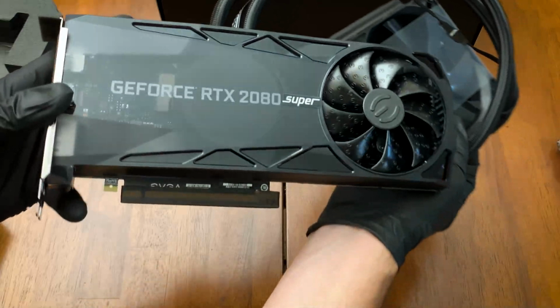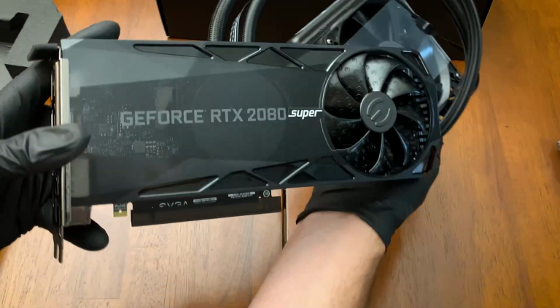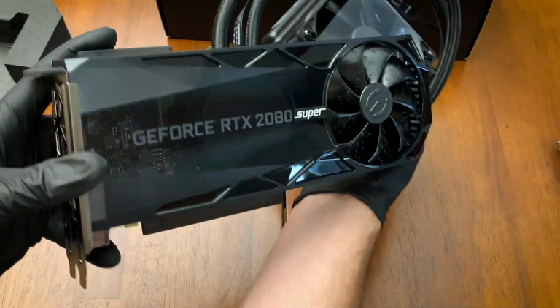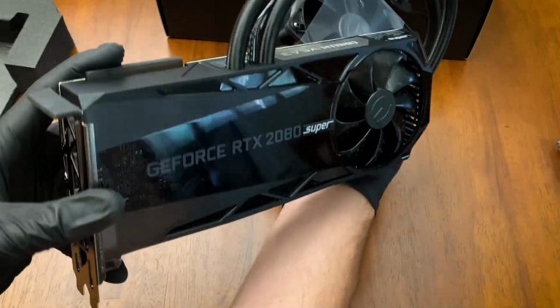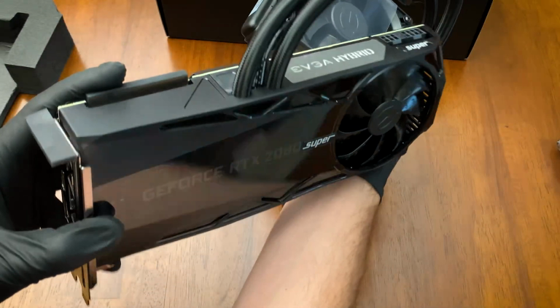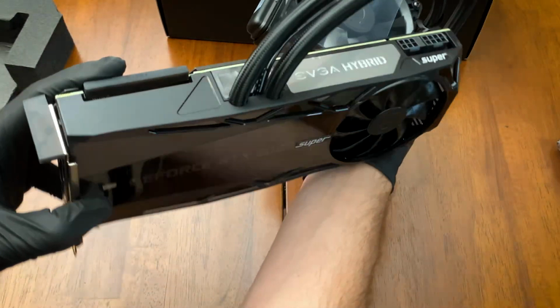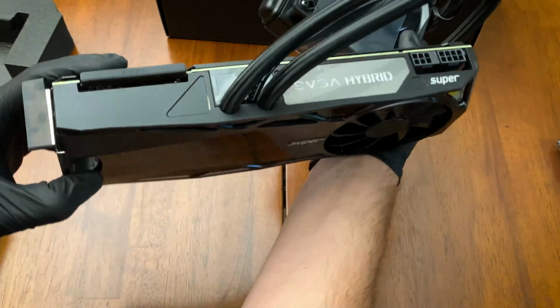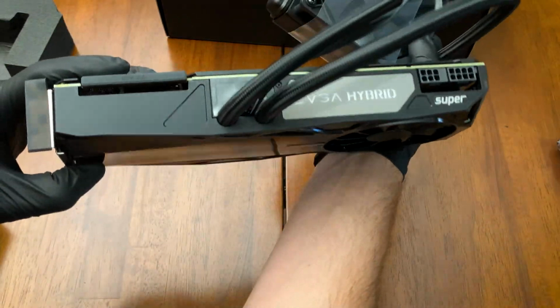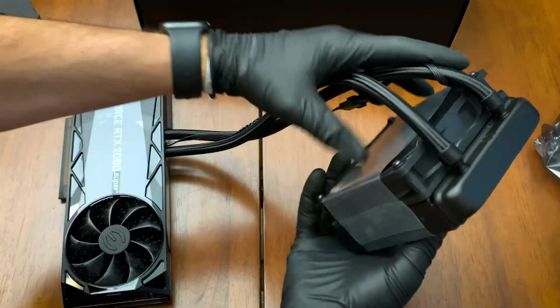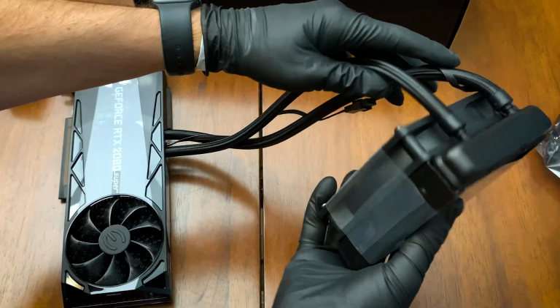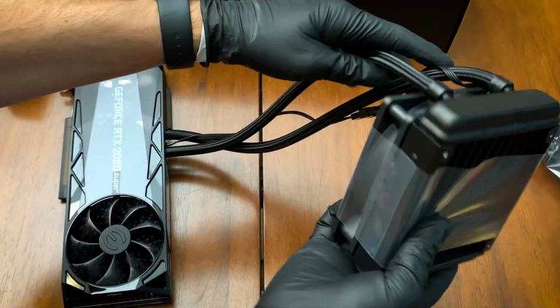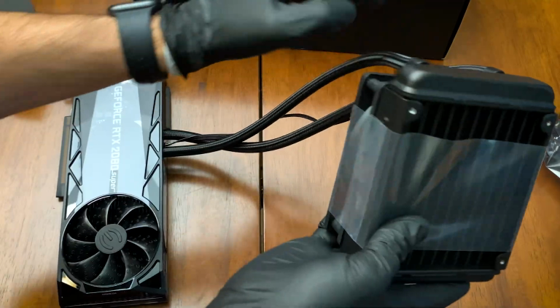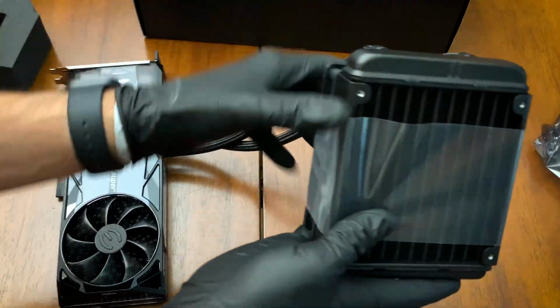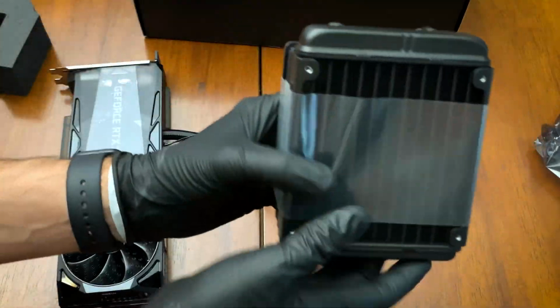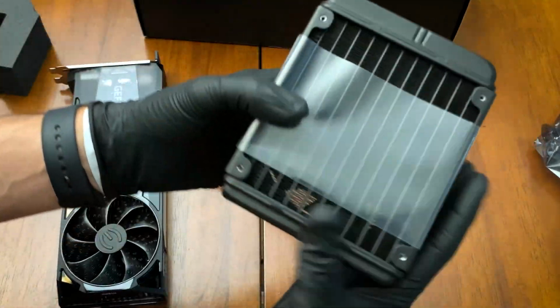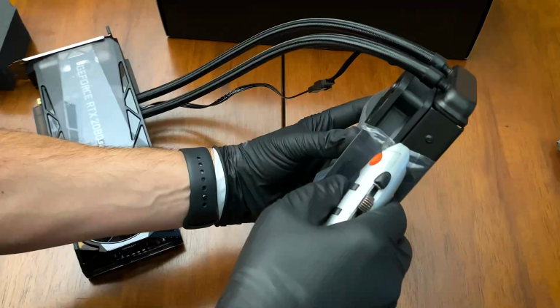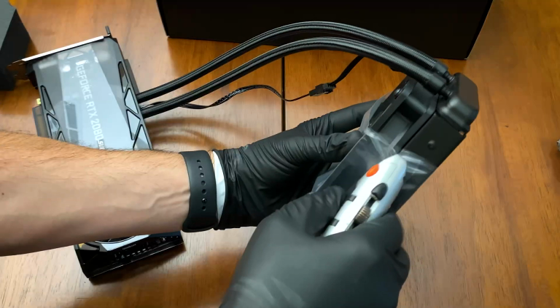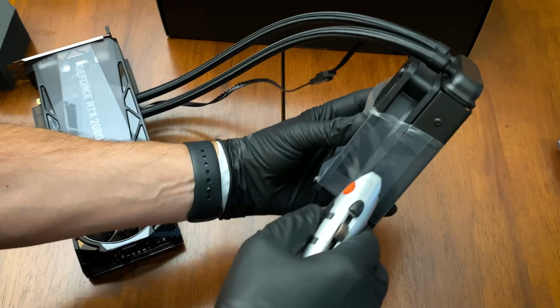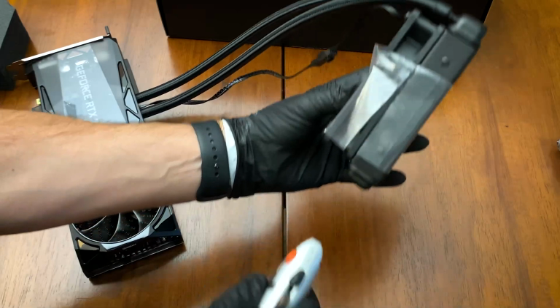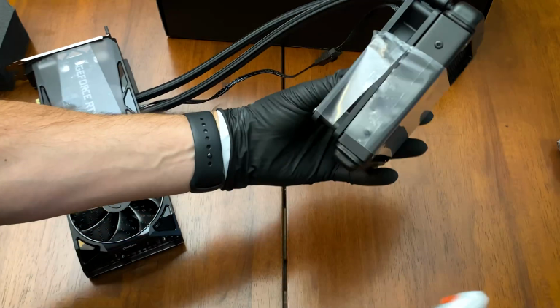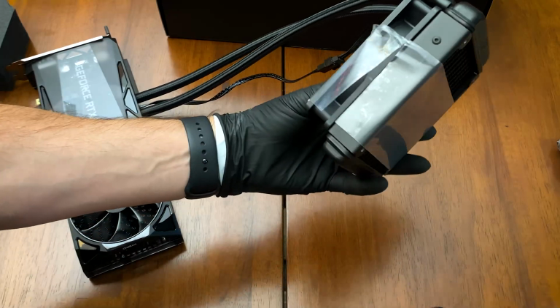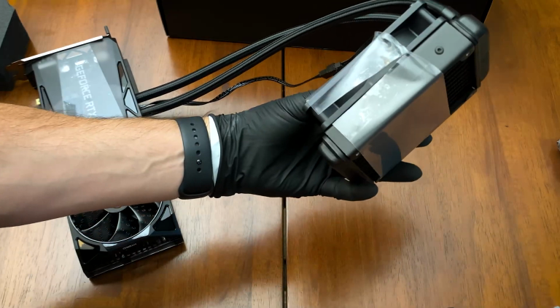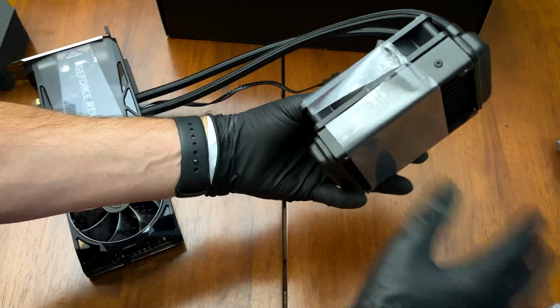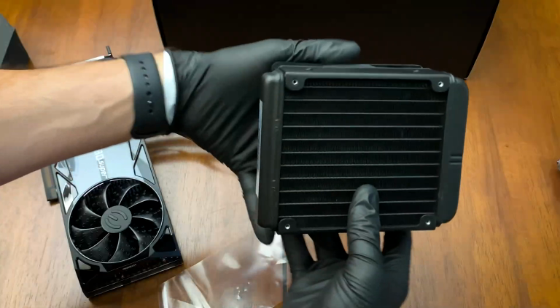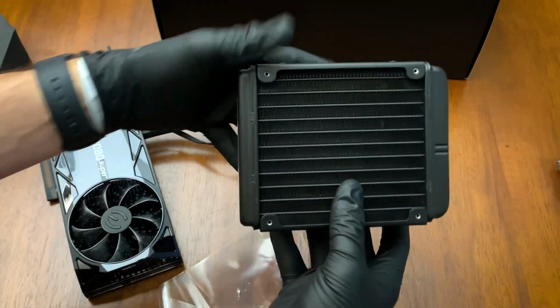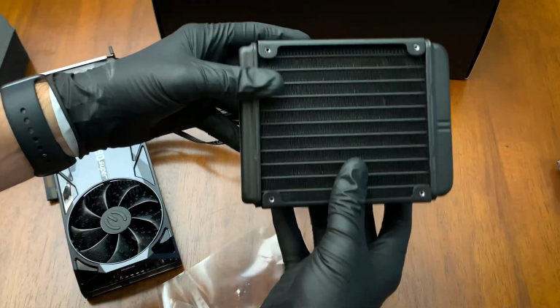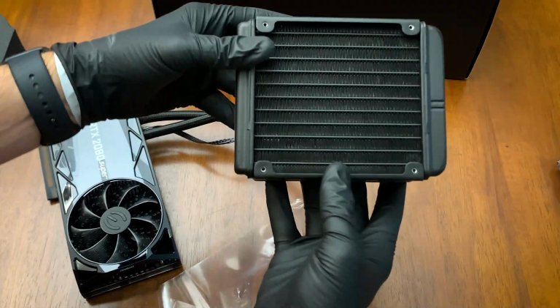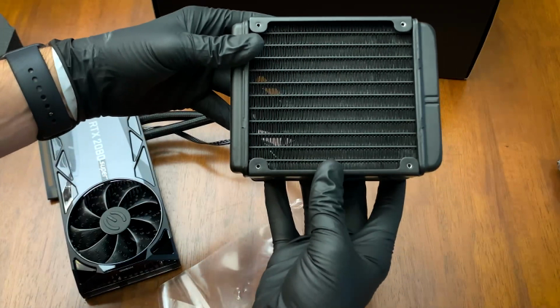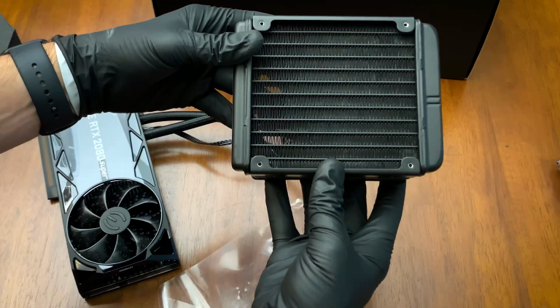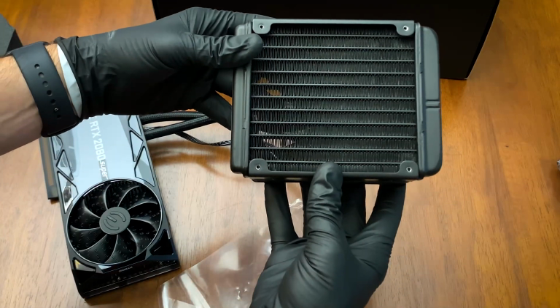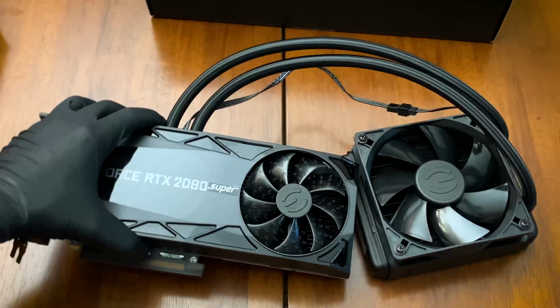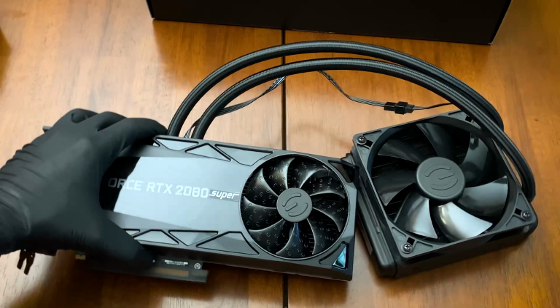As you can see here, it is SLI ready, with a built-in water pump, radiator, and fan to keep this card cool.